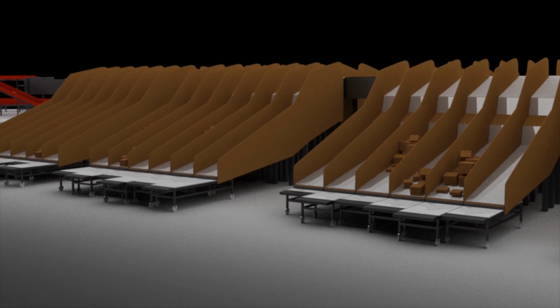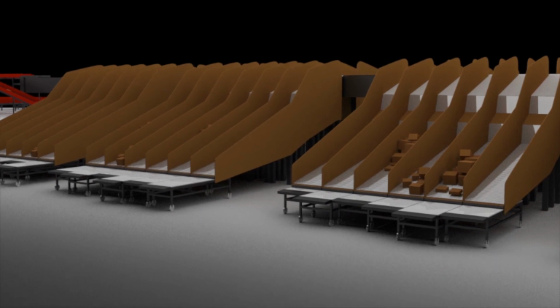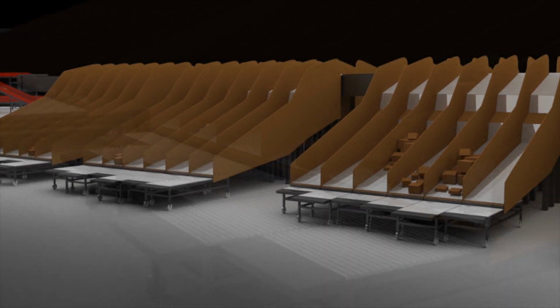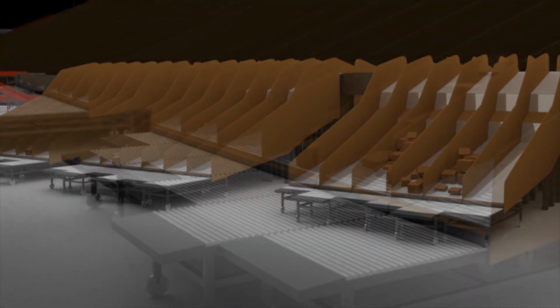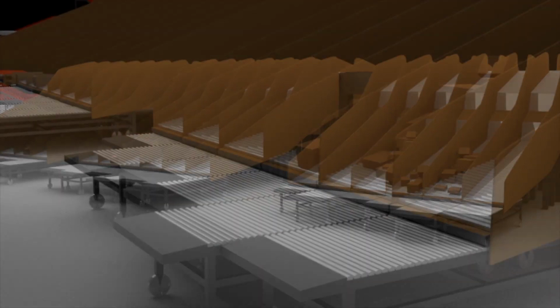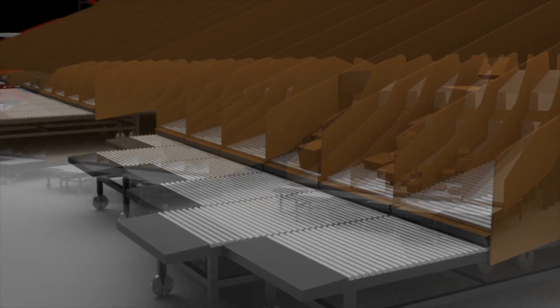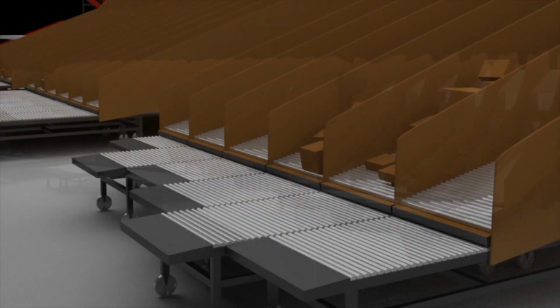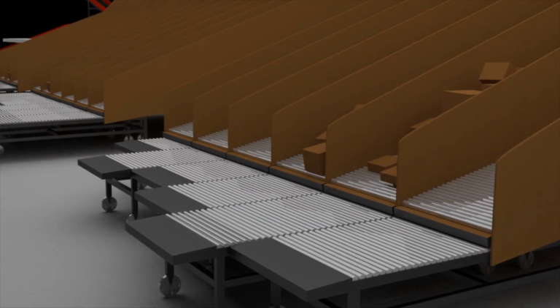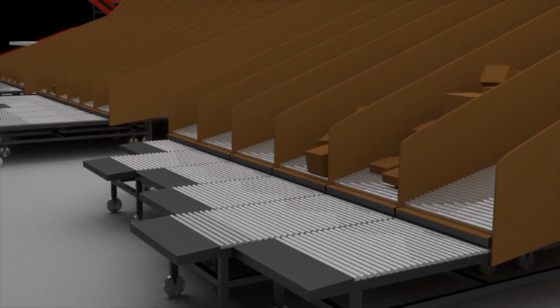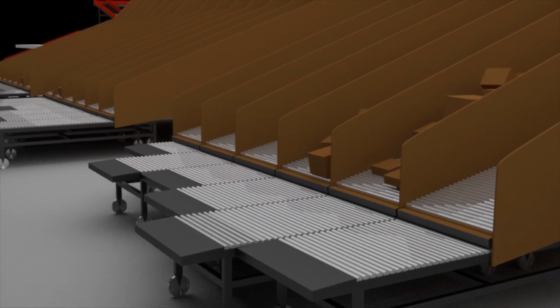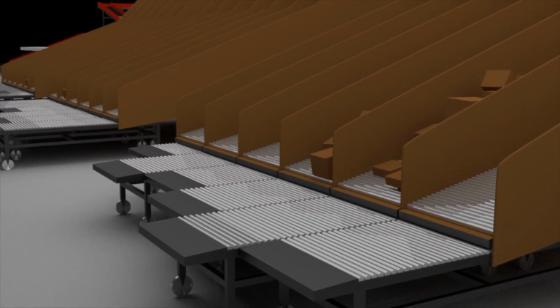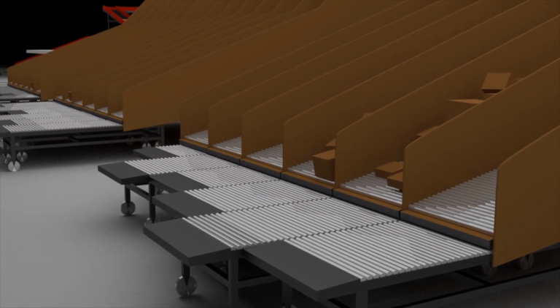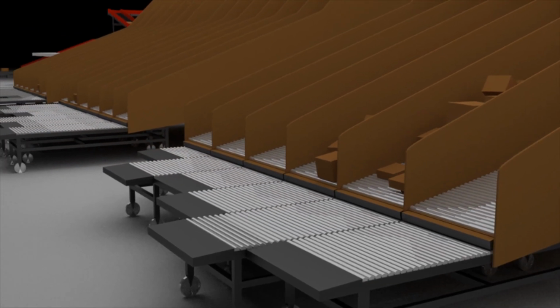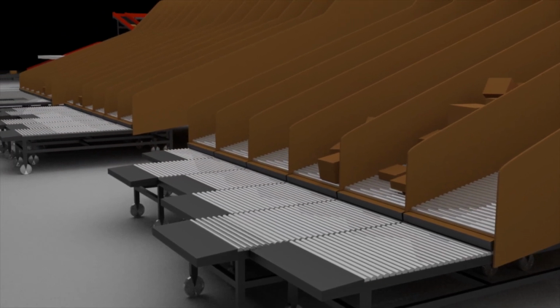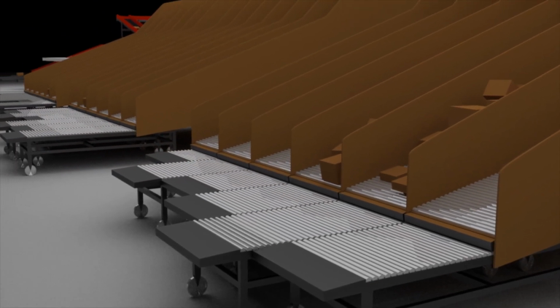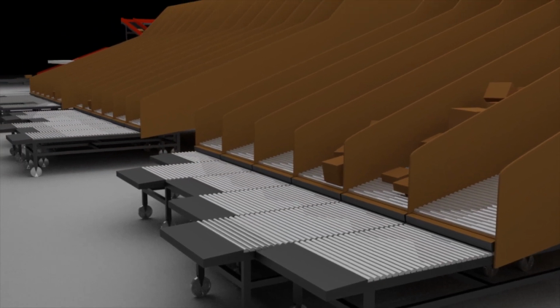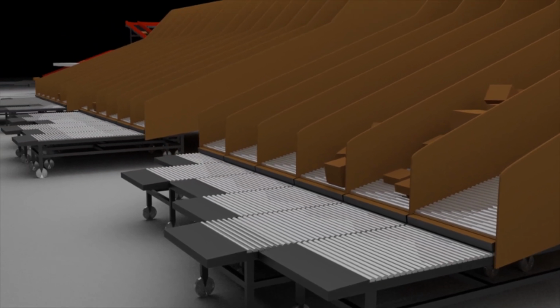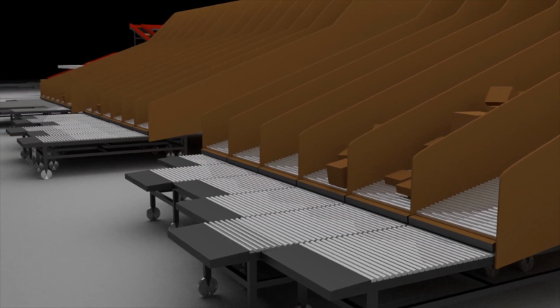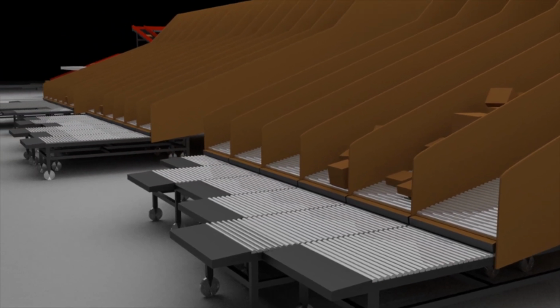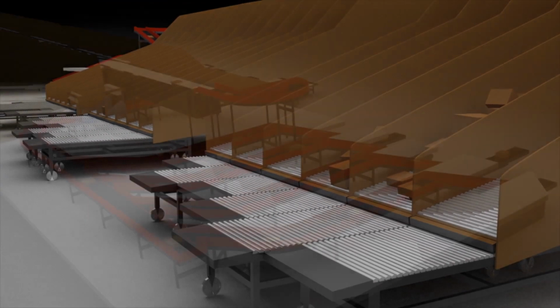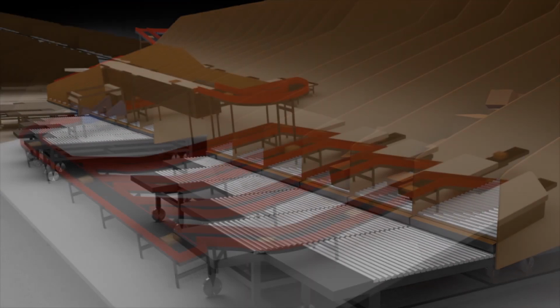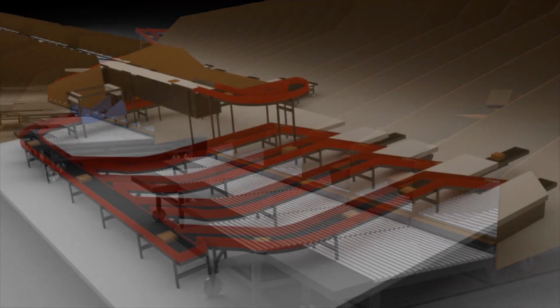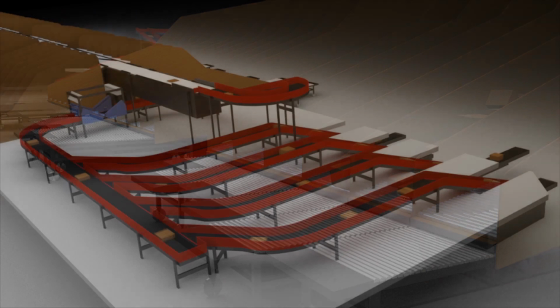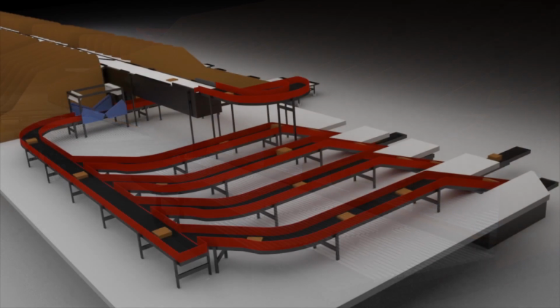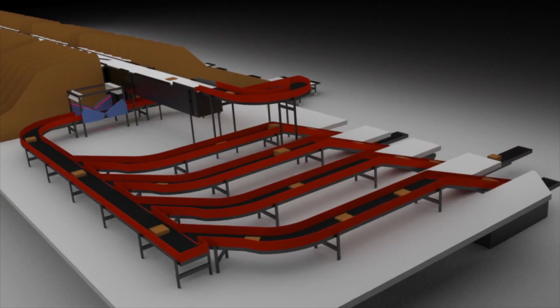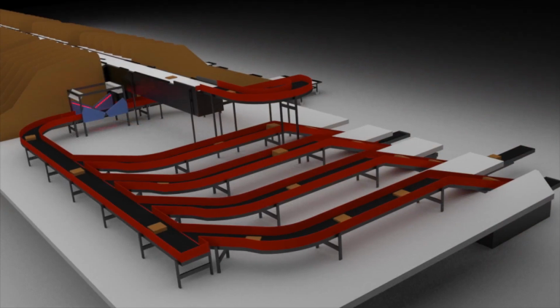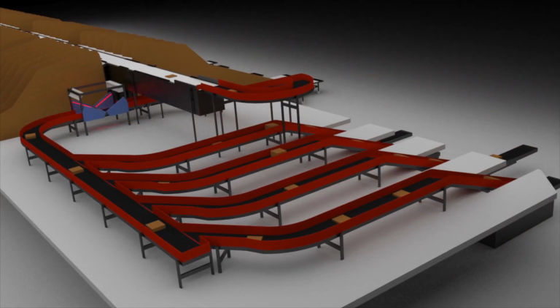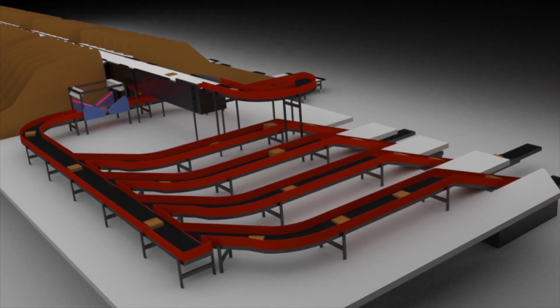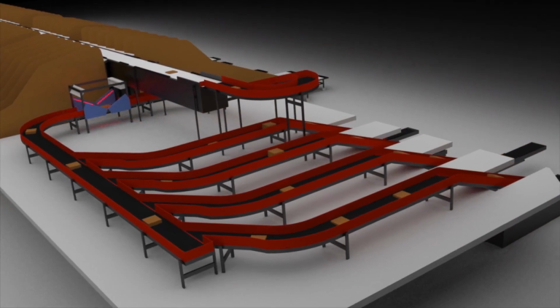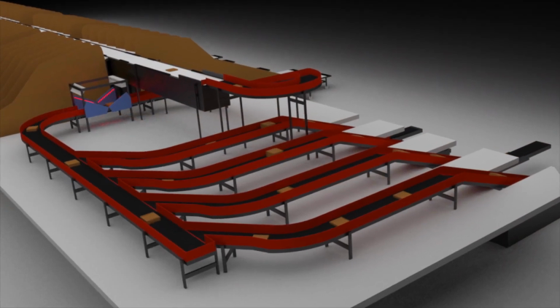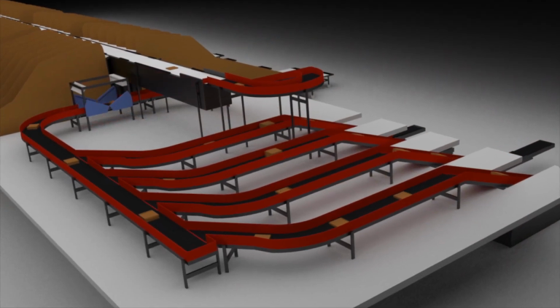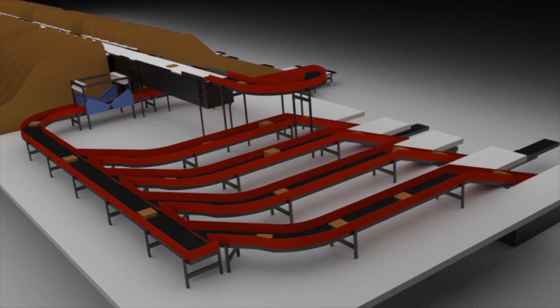Parcels are processed directly at the delivery base, which saves time and allows faster customer deliveries.